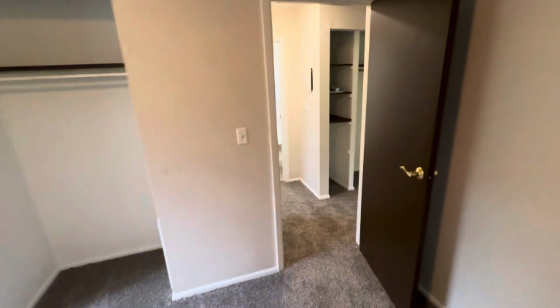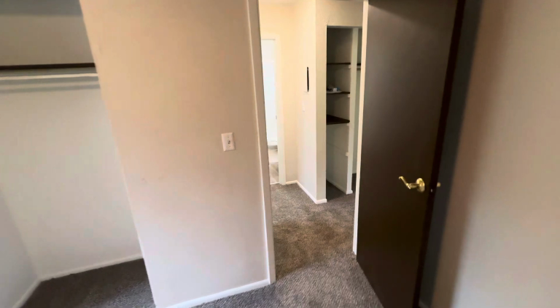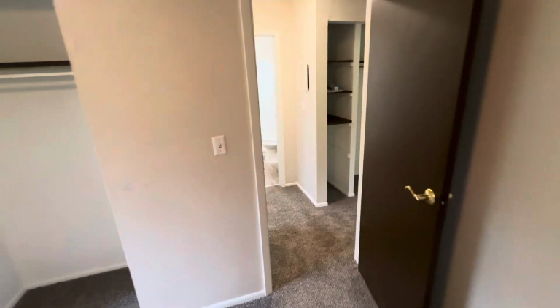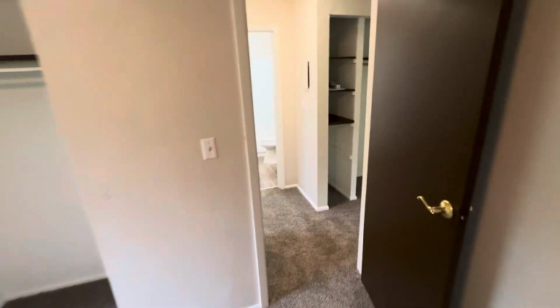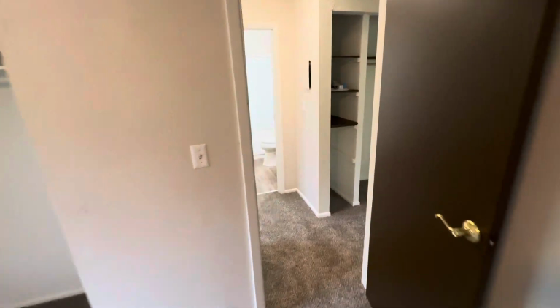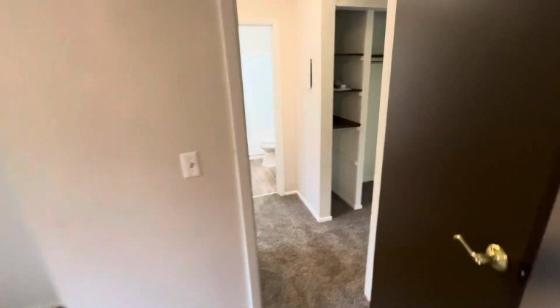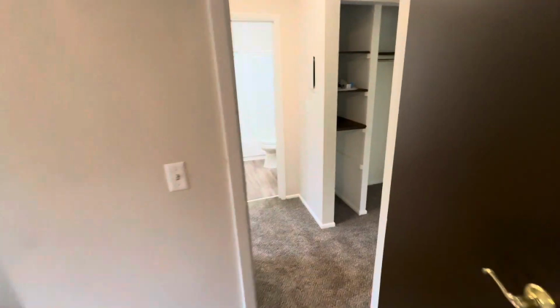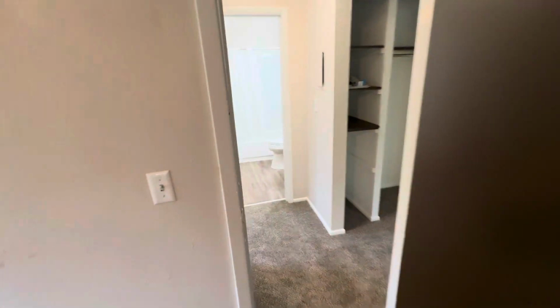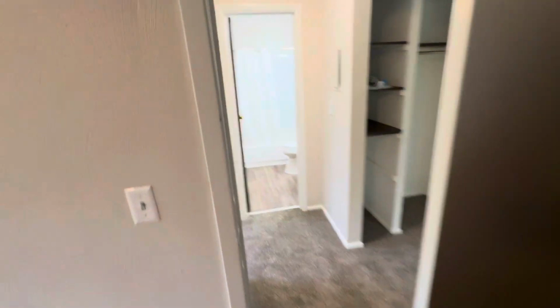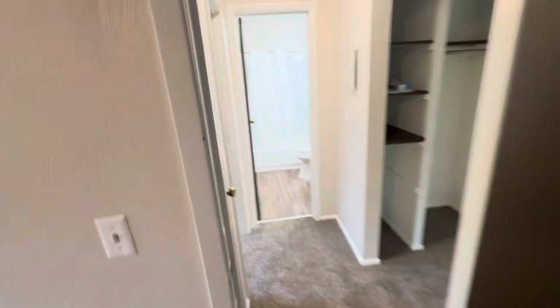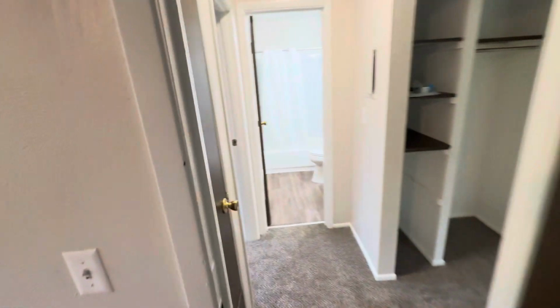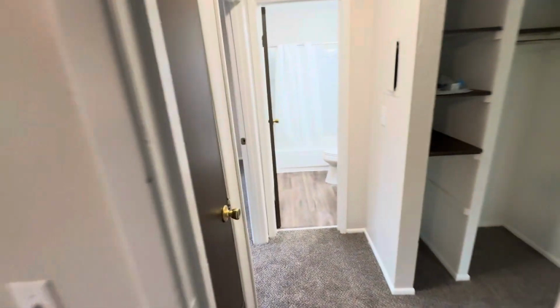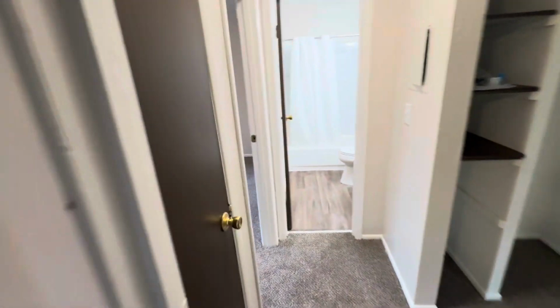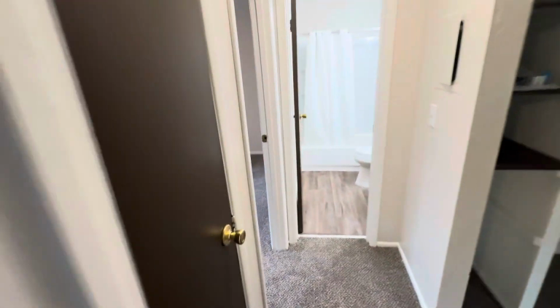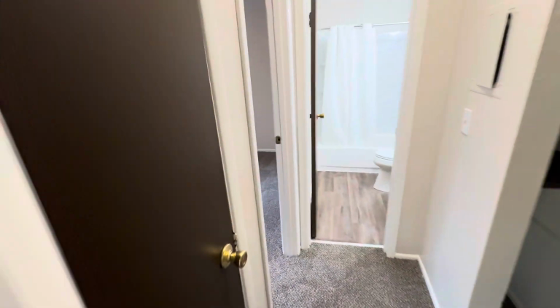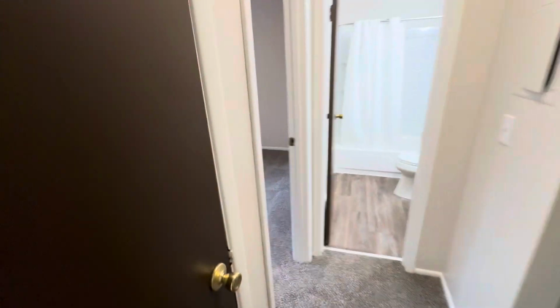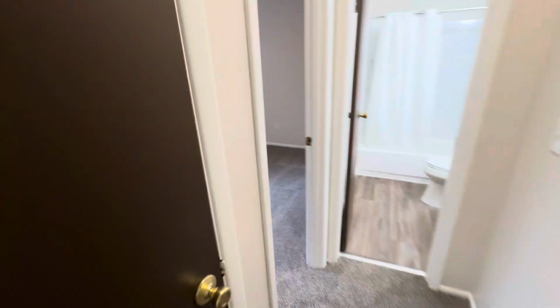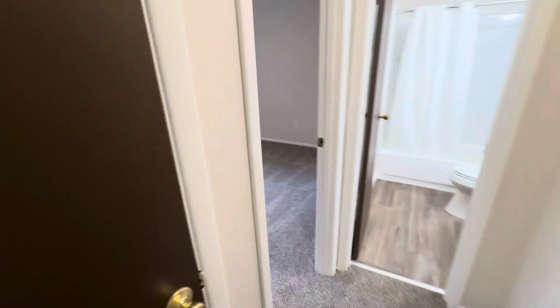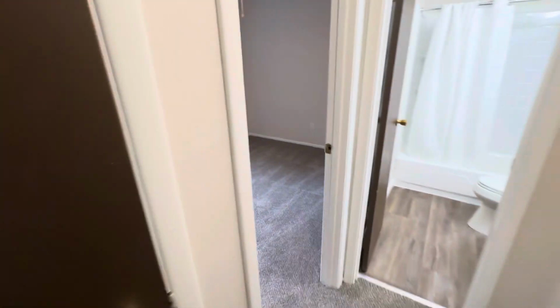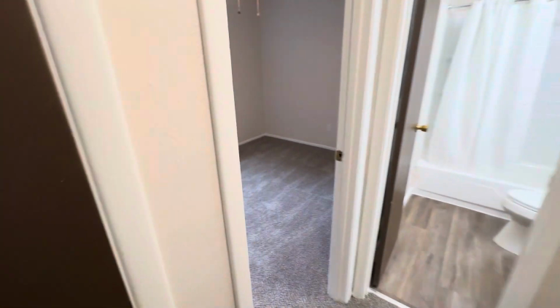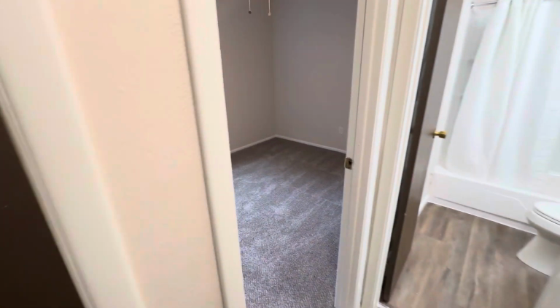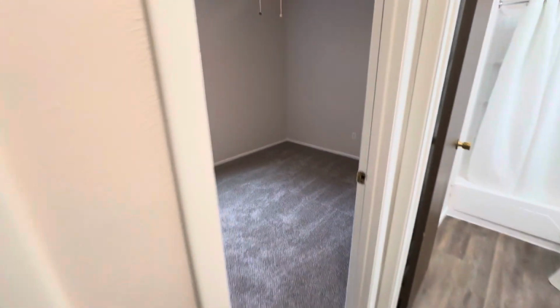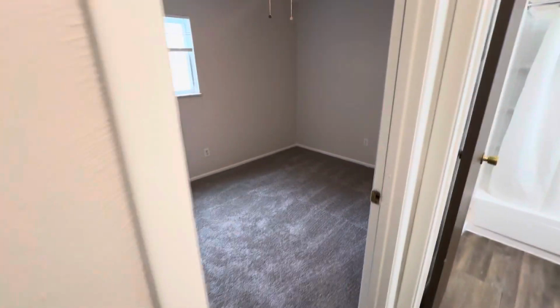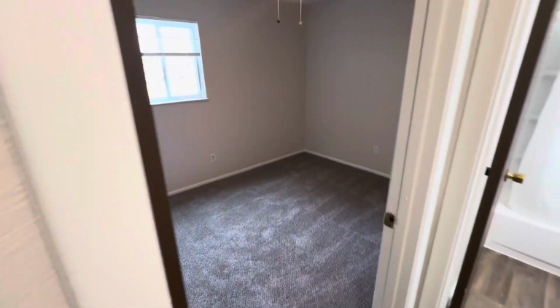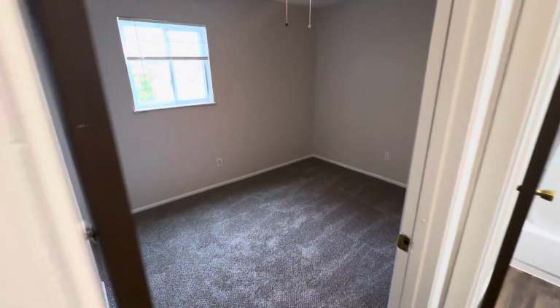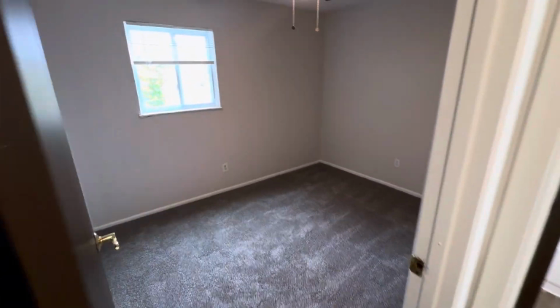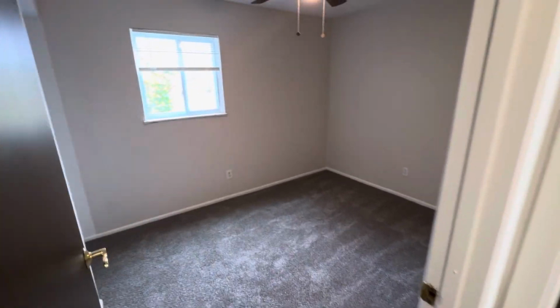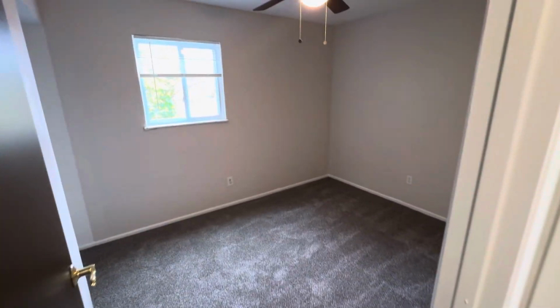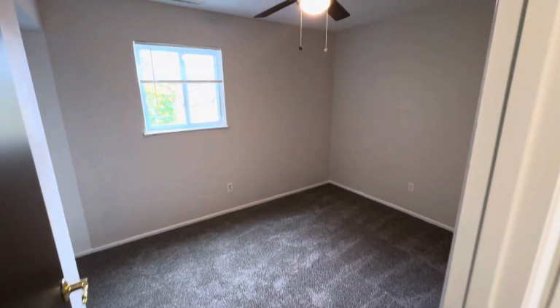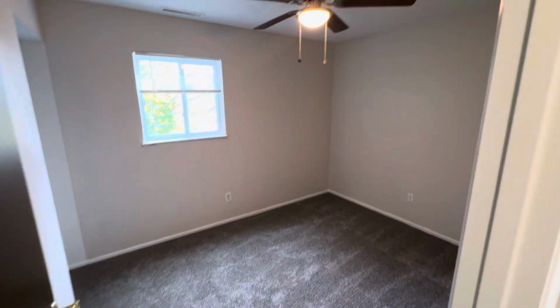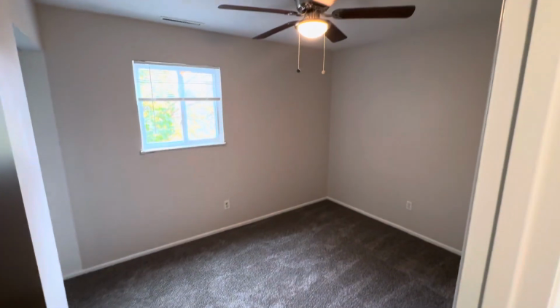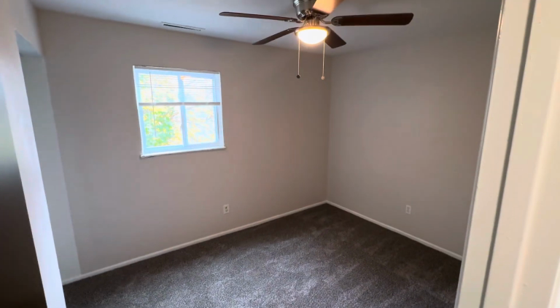This is bedroom number one, the master. Here's bedroom number two.